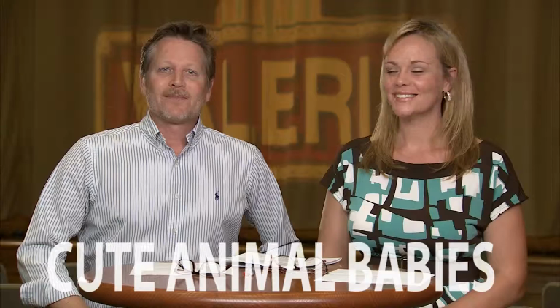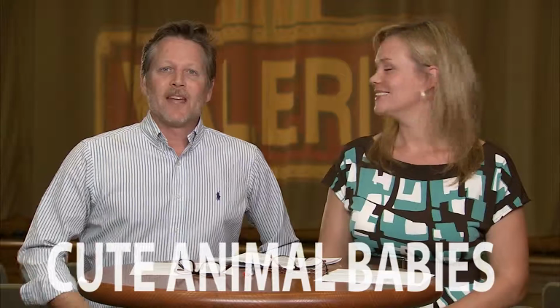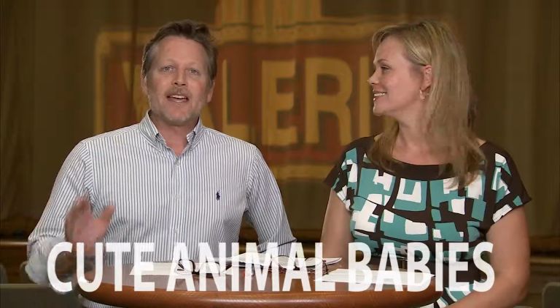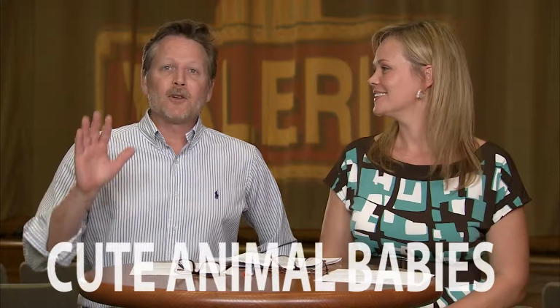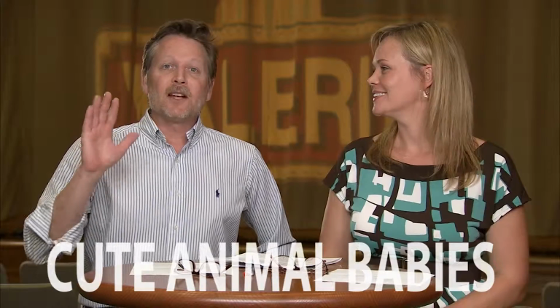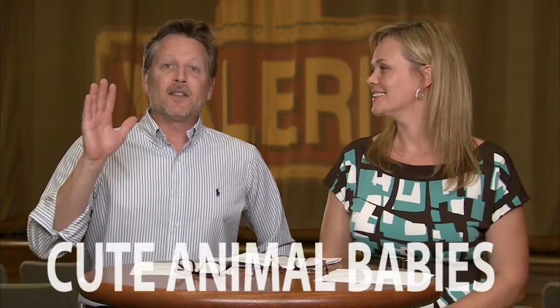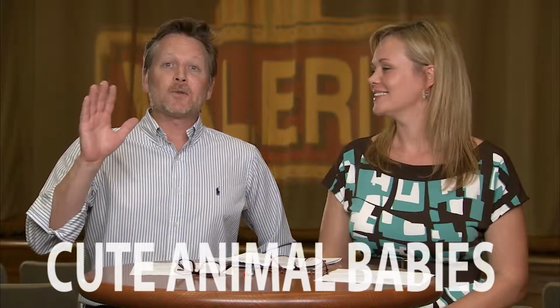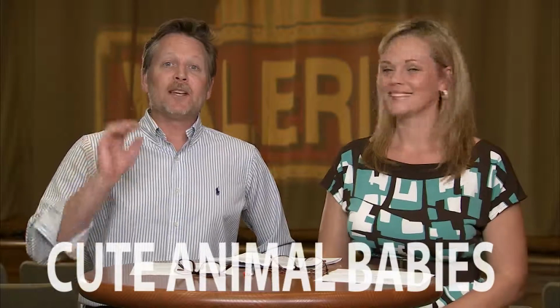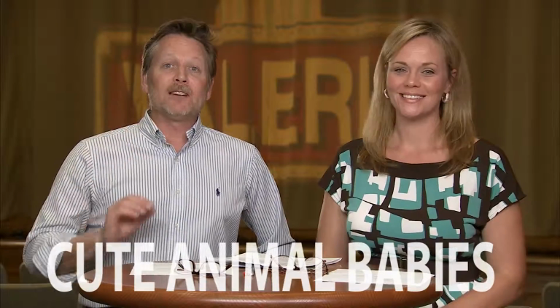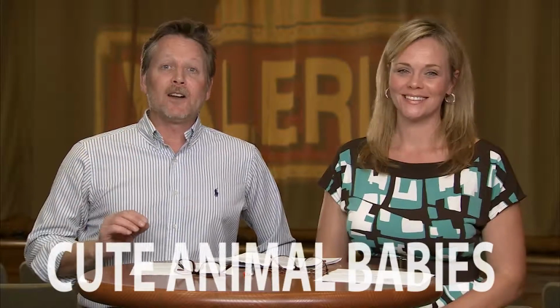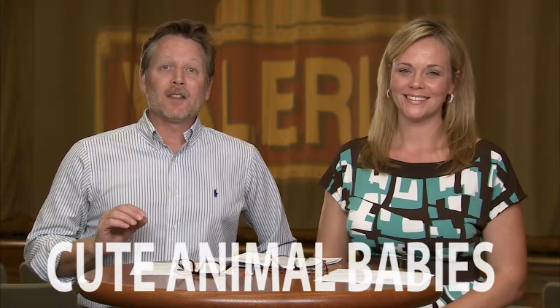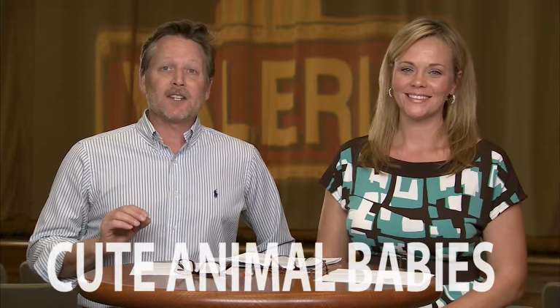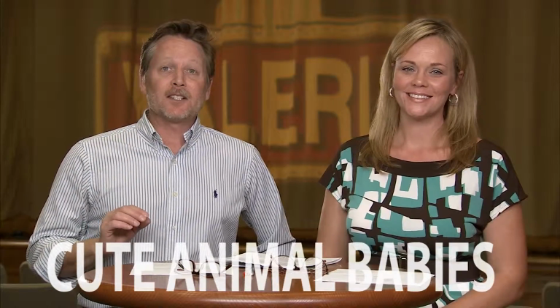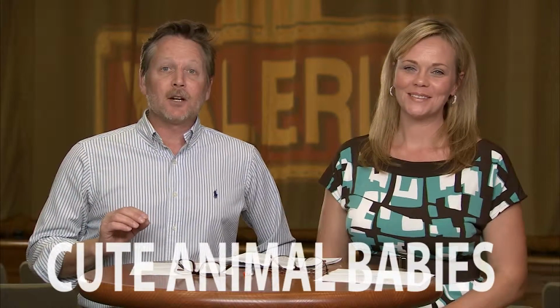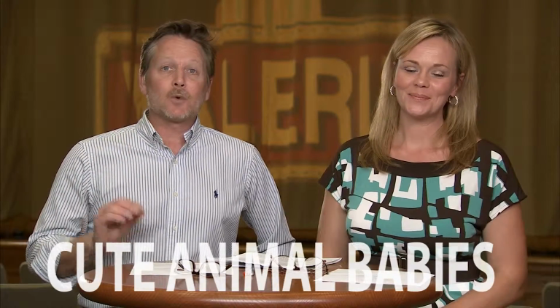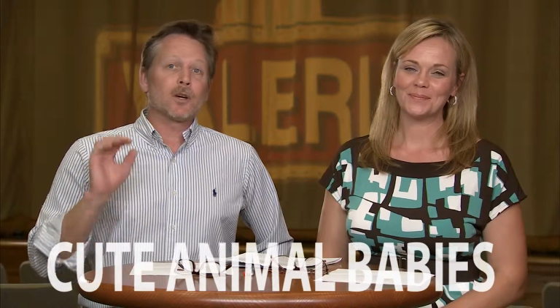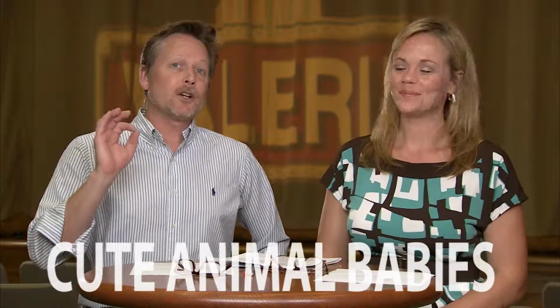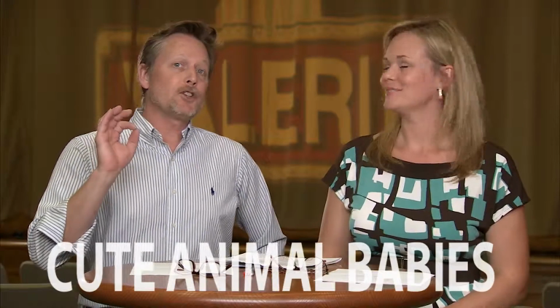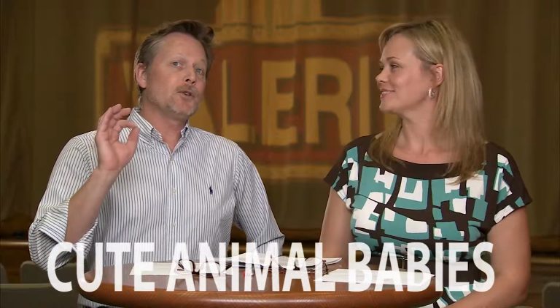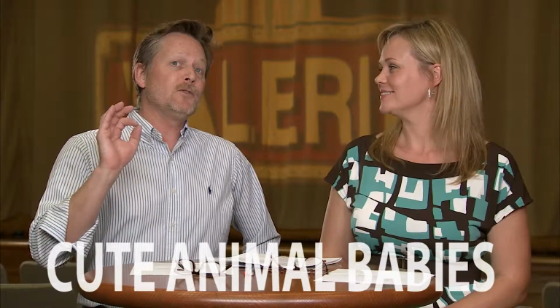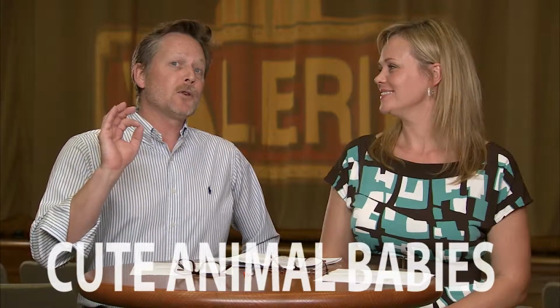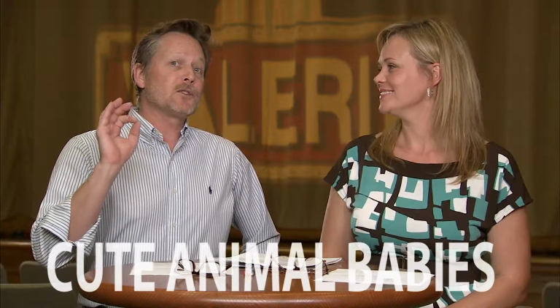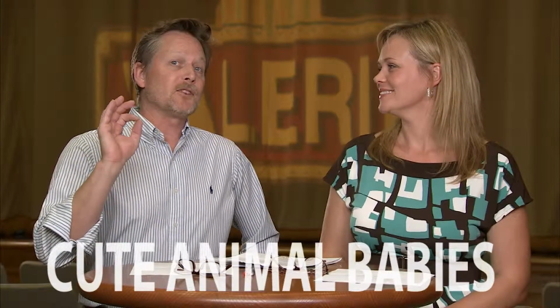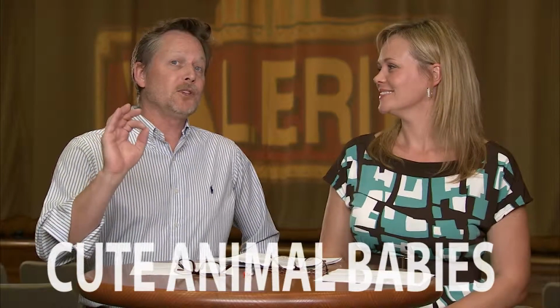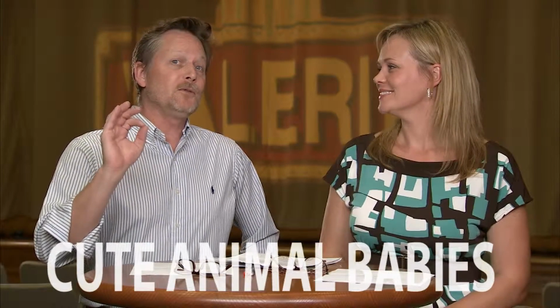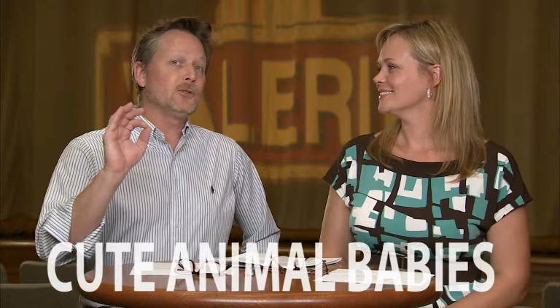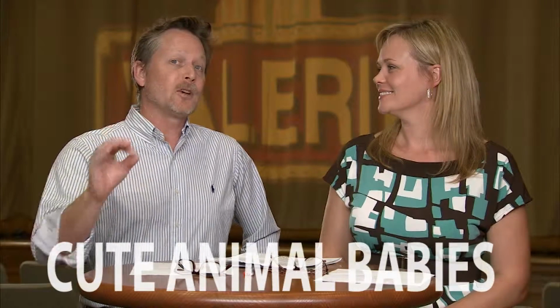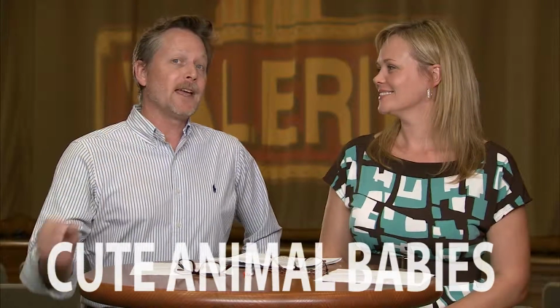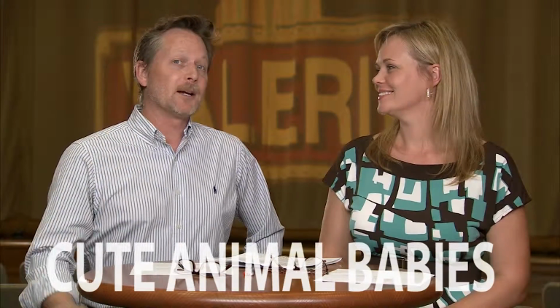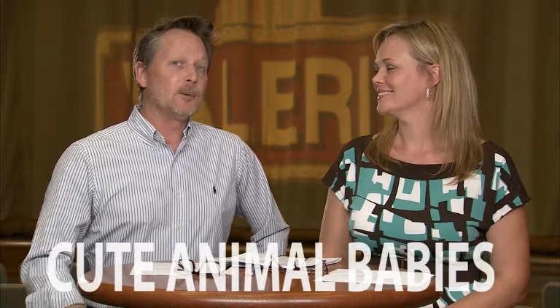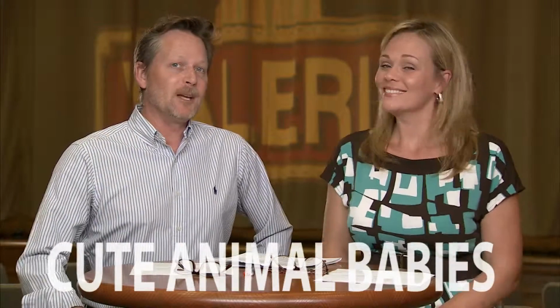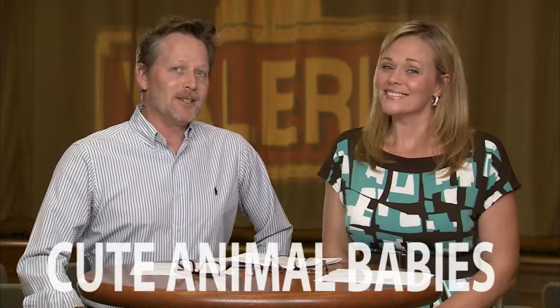Hey everybody, this week on Fun on the Suncoast, we're going to show you photos of cute Florida animal babies.